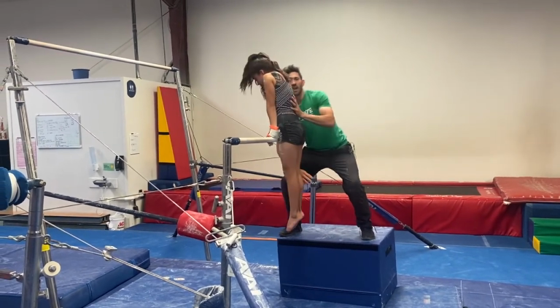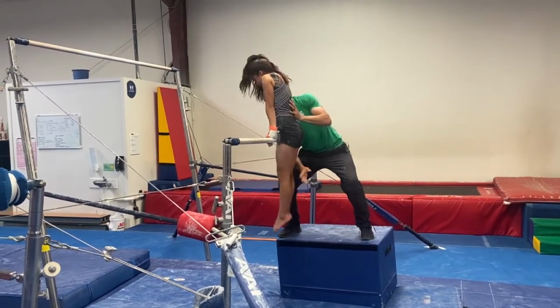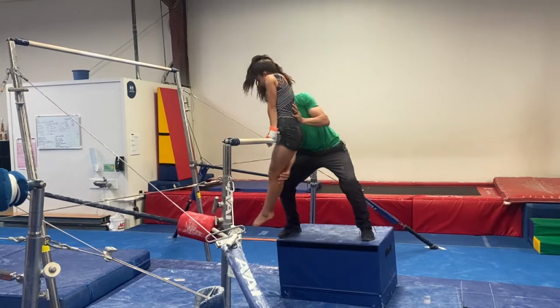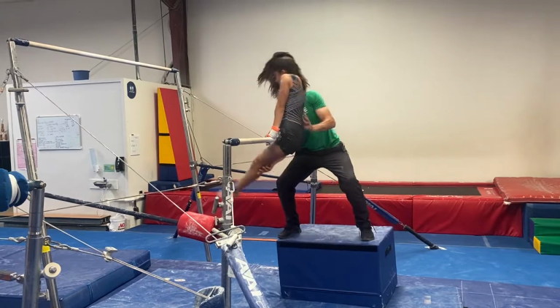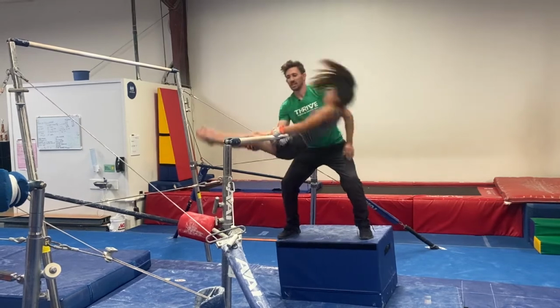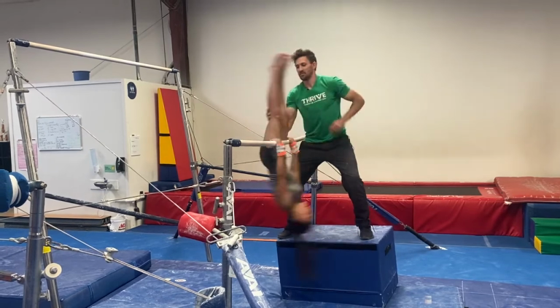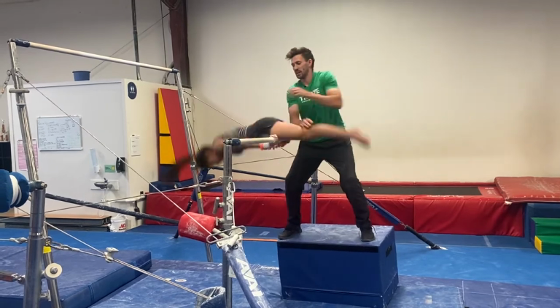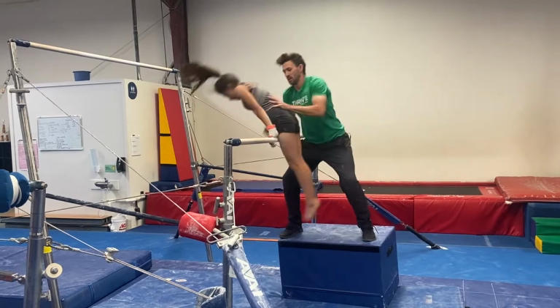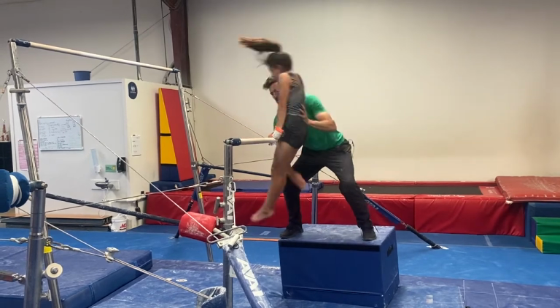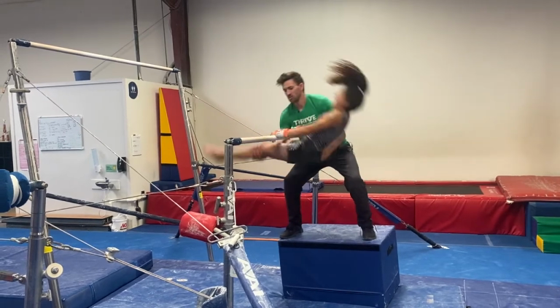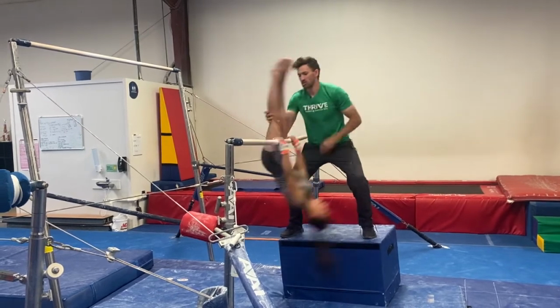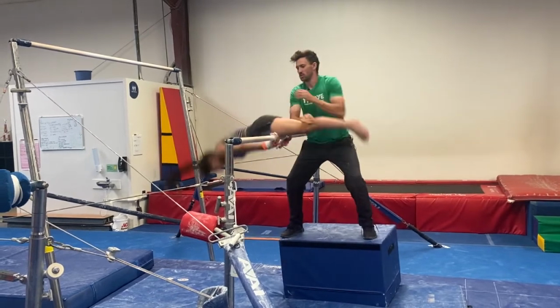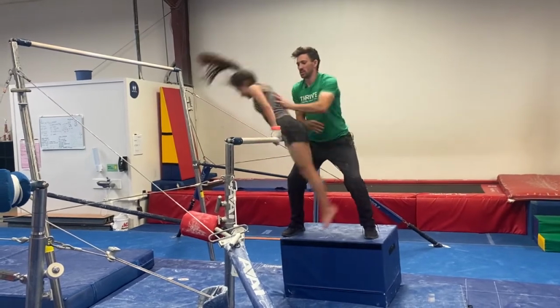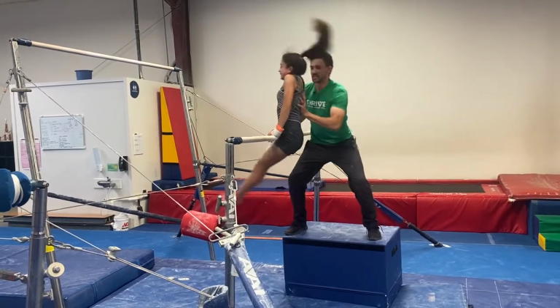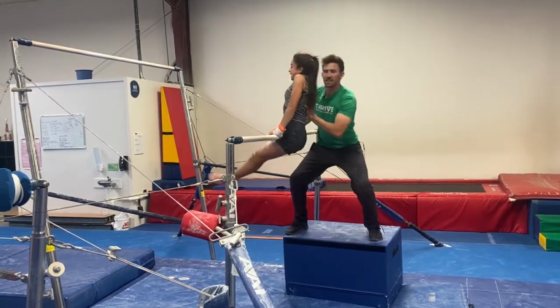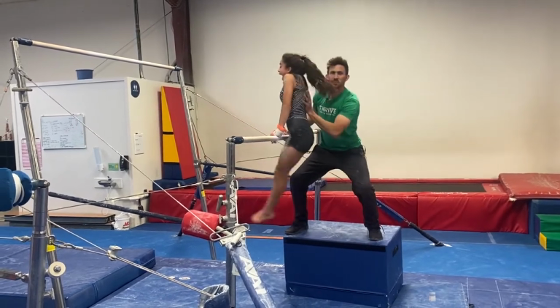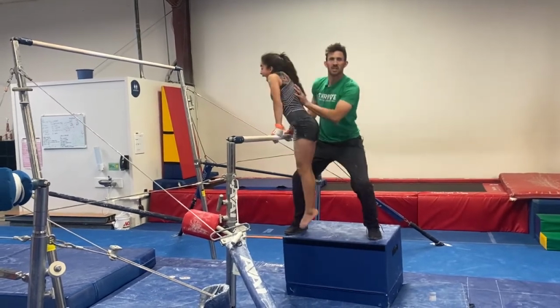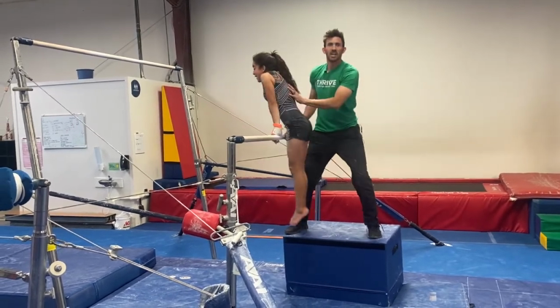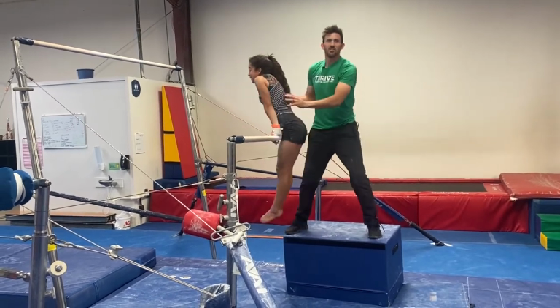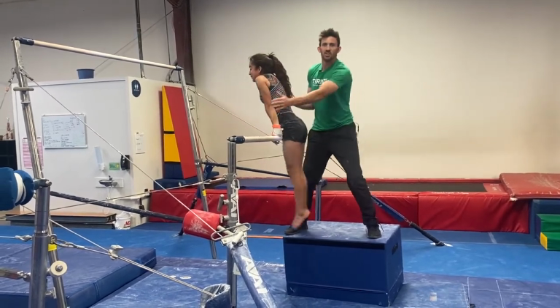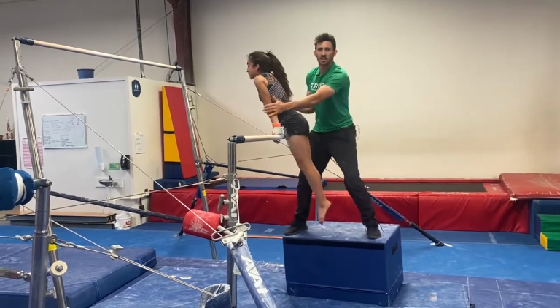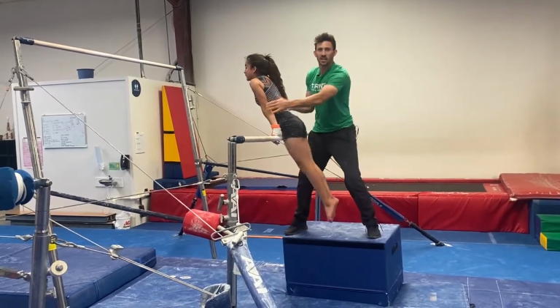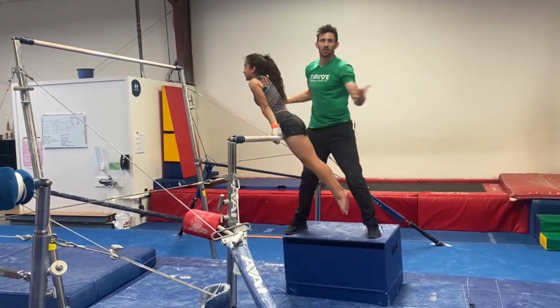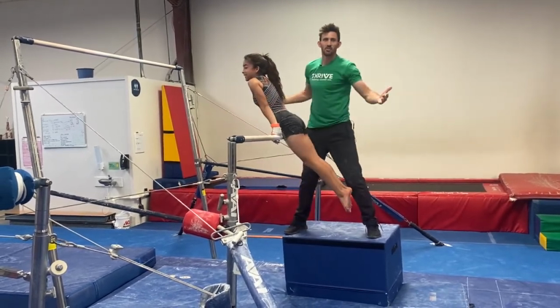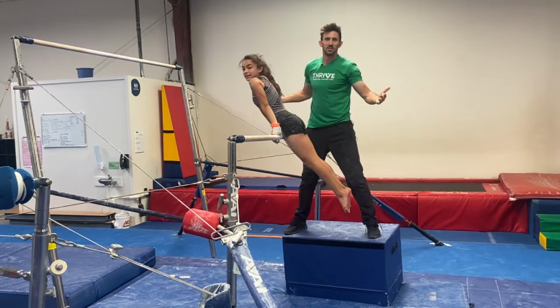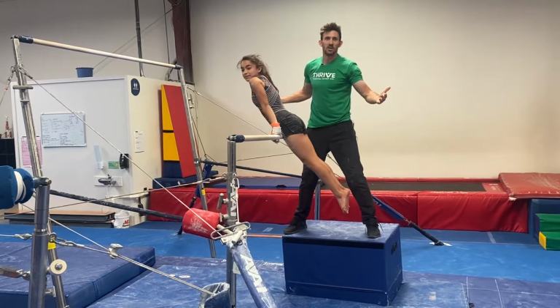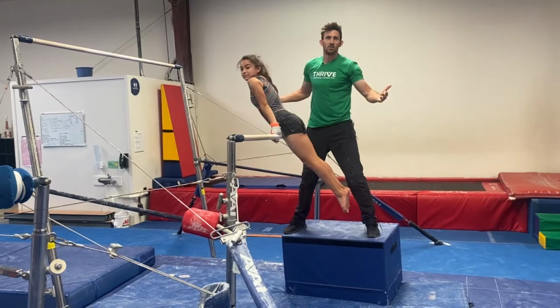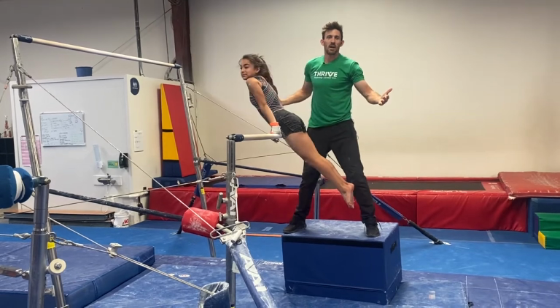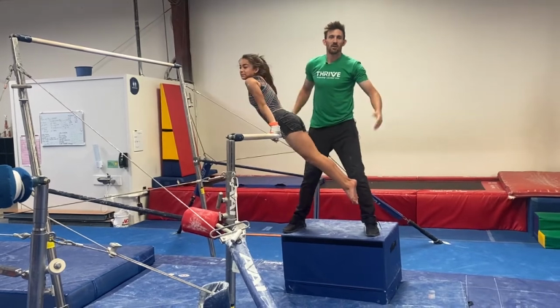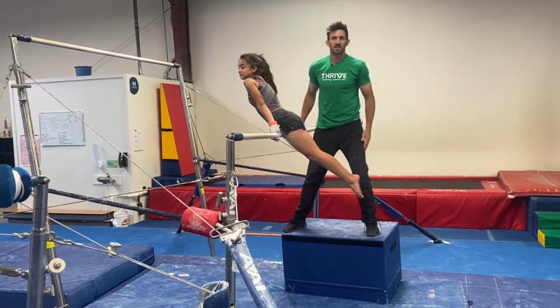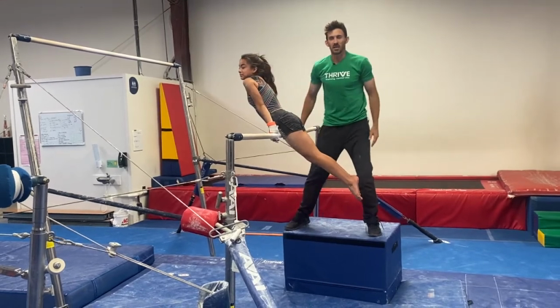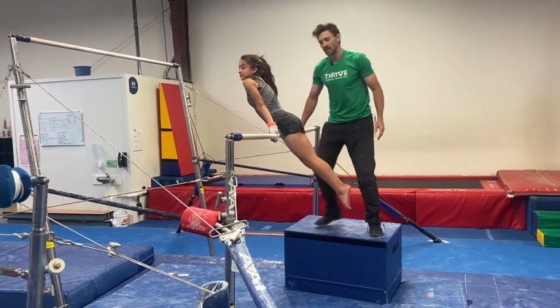And then you can just get somebody to get numbers in, and you can test arm tension through that process.